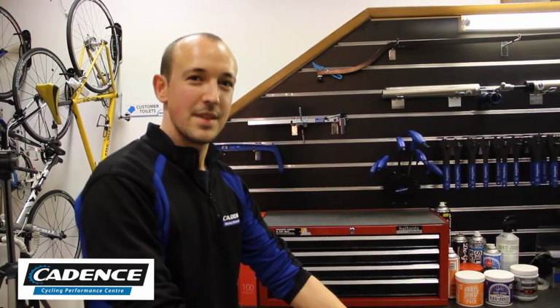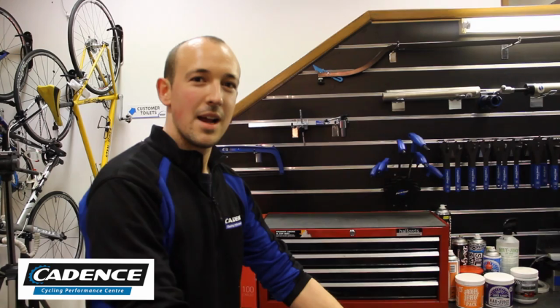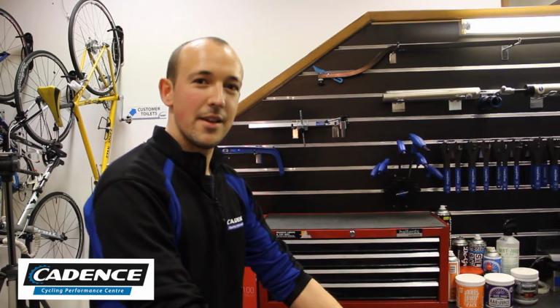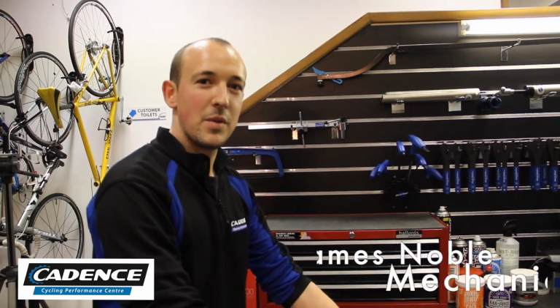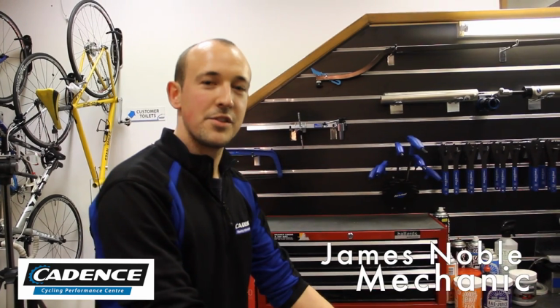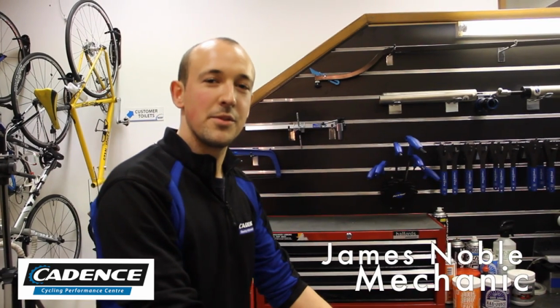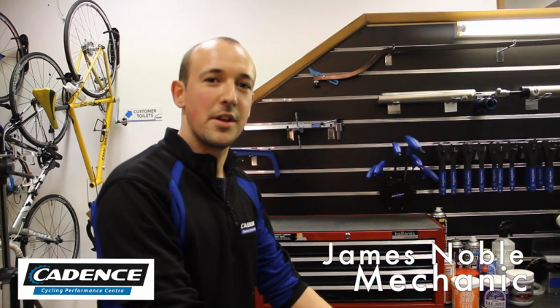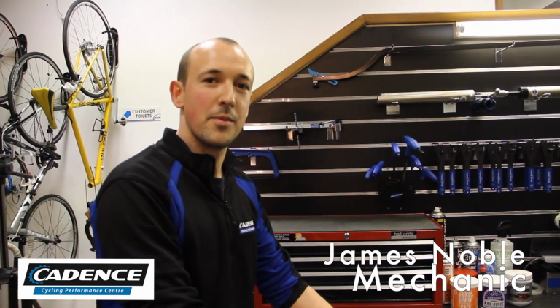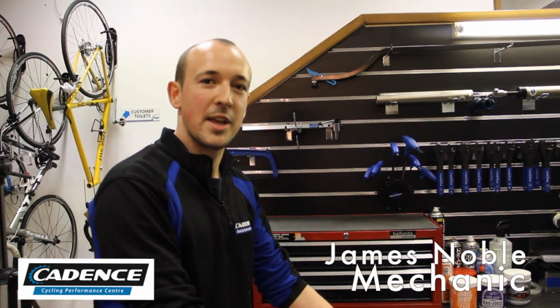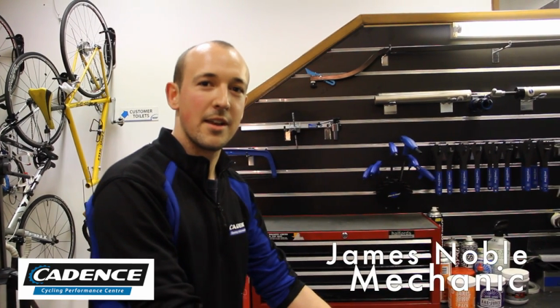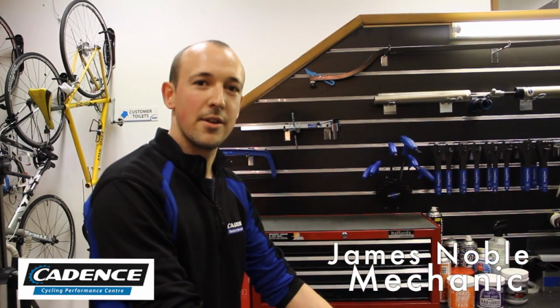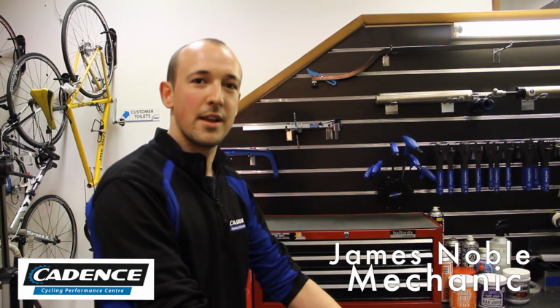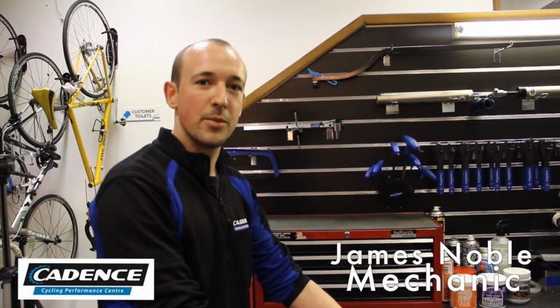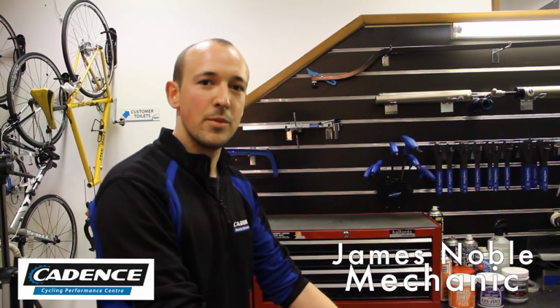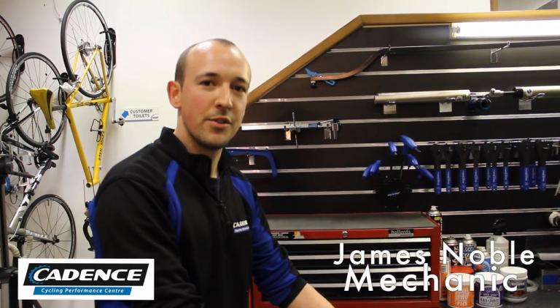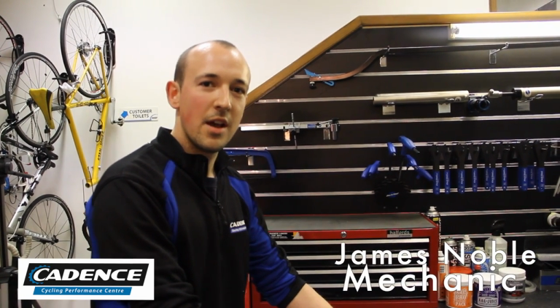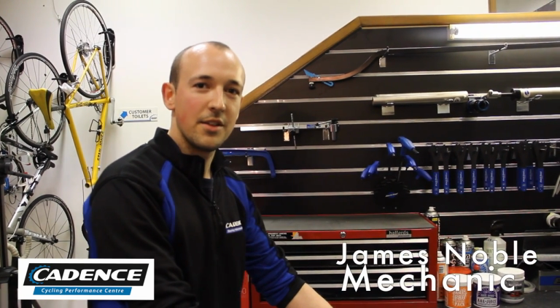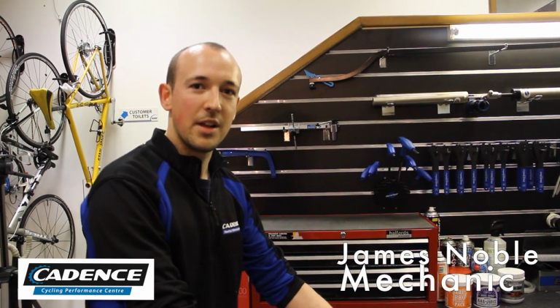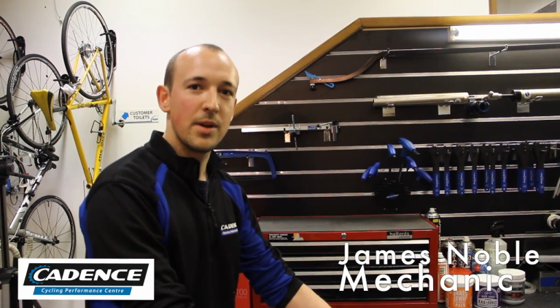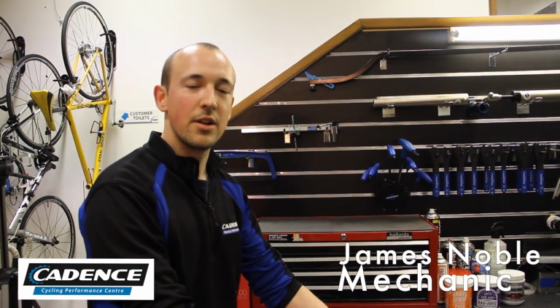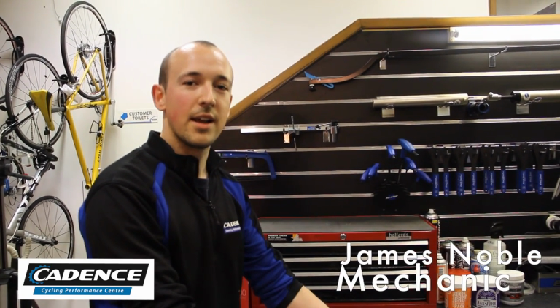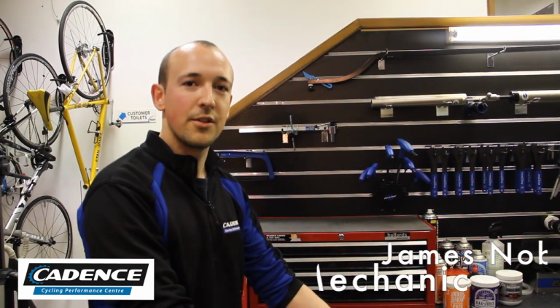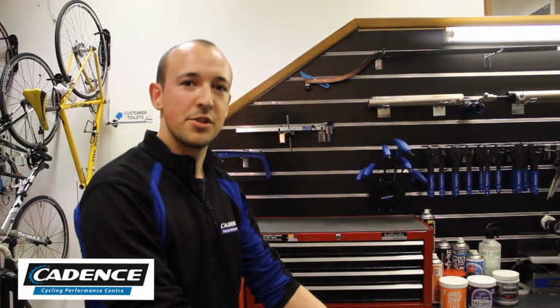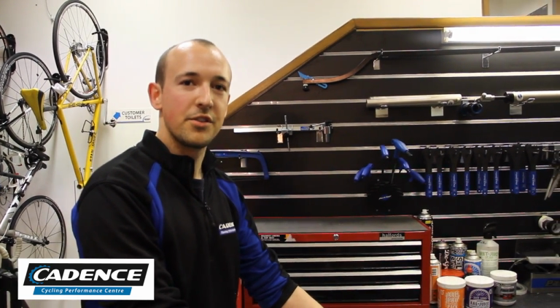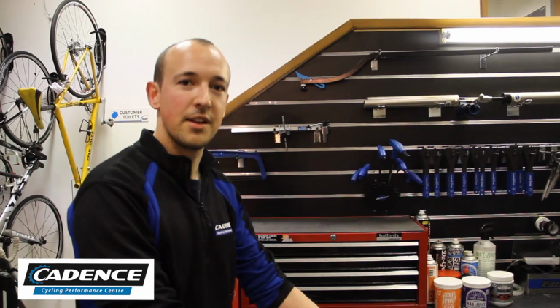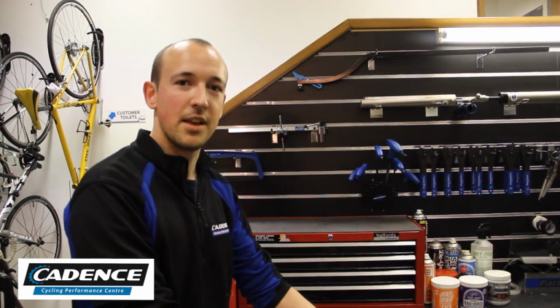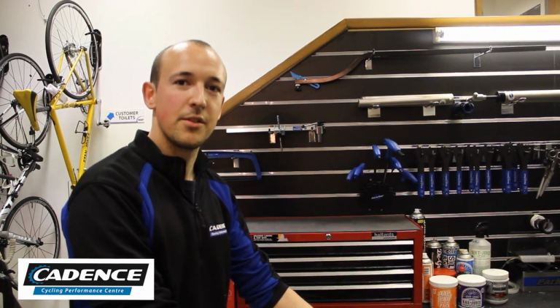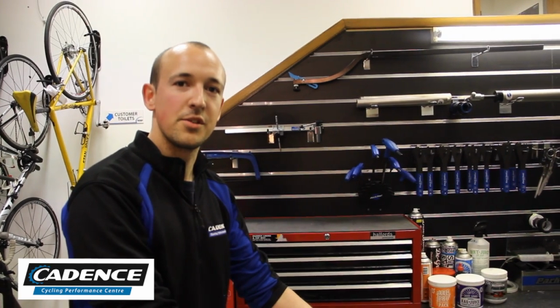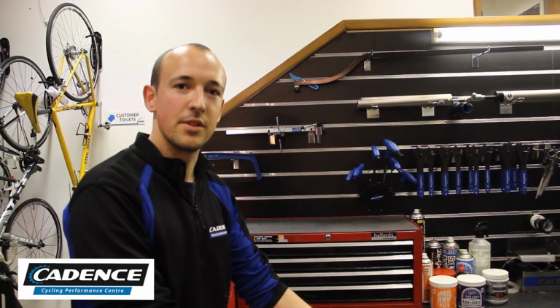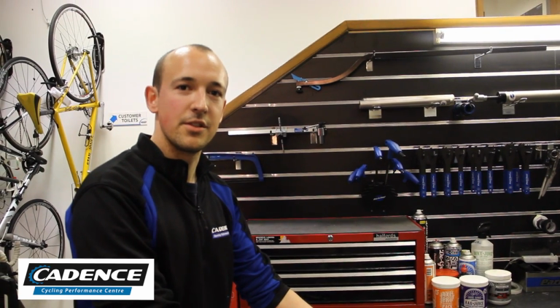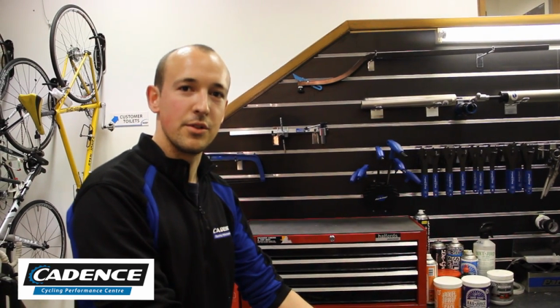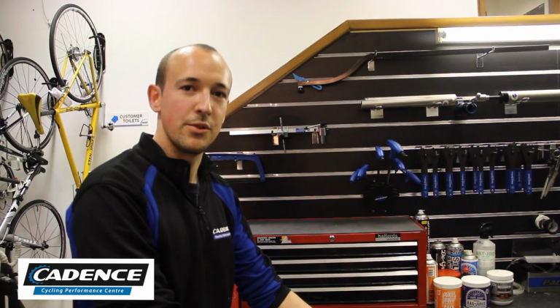Hello there, my name's James and I'm the mechanic here at Cadence Performance. Today we're going to look at how to adjust your headset to make sure that it's not loose.